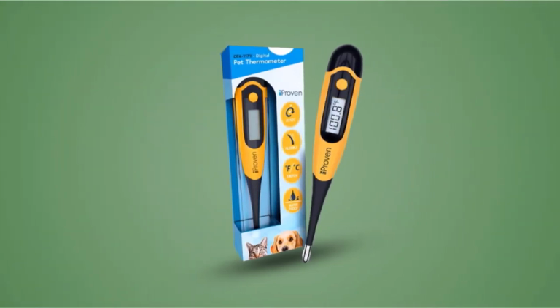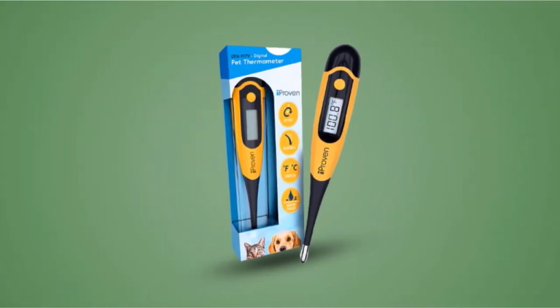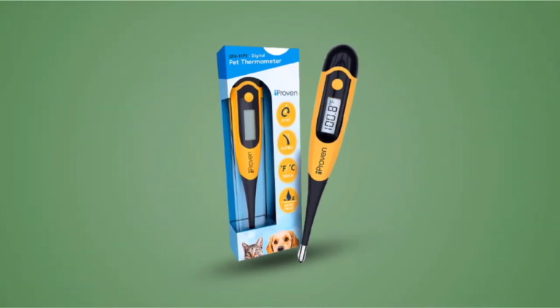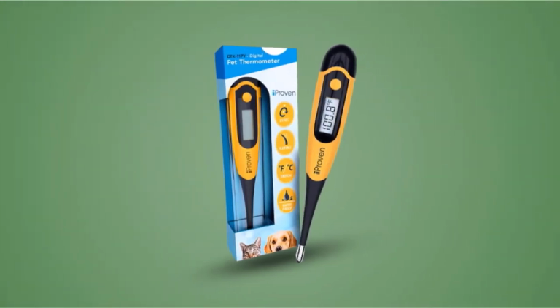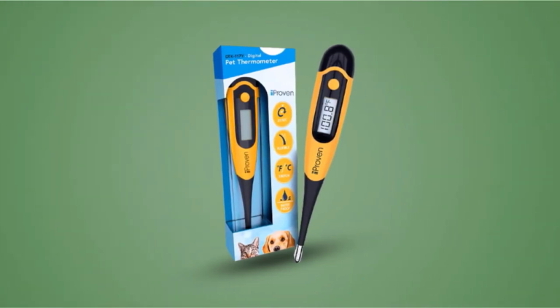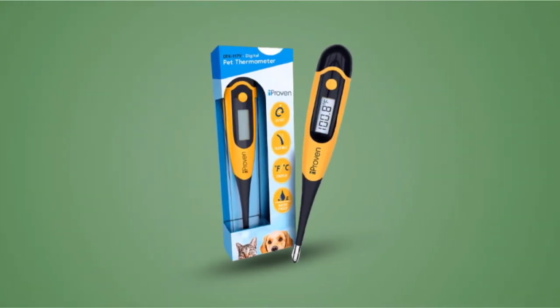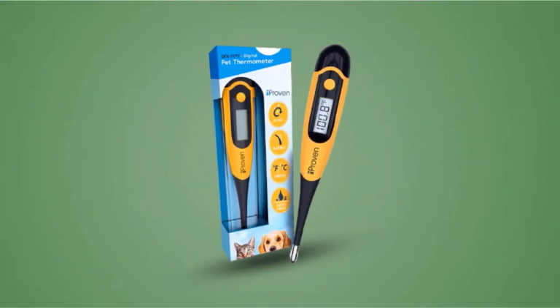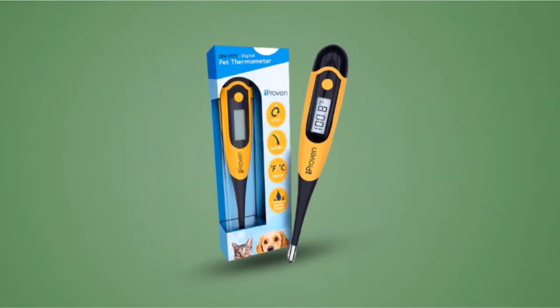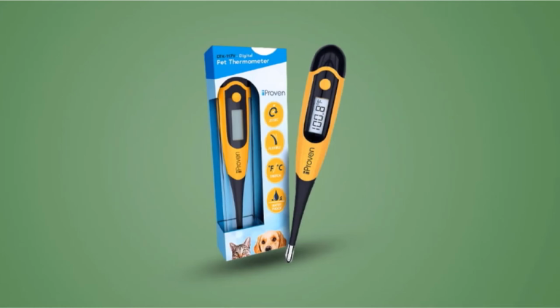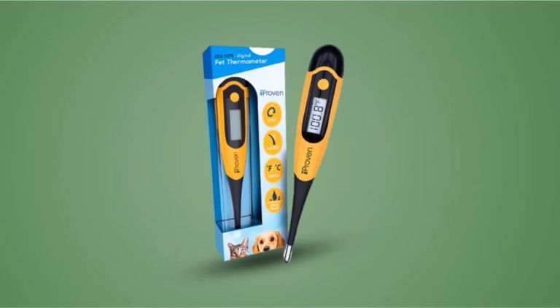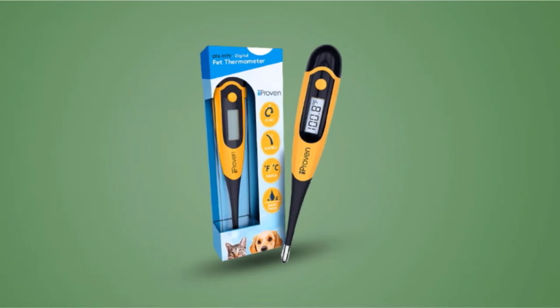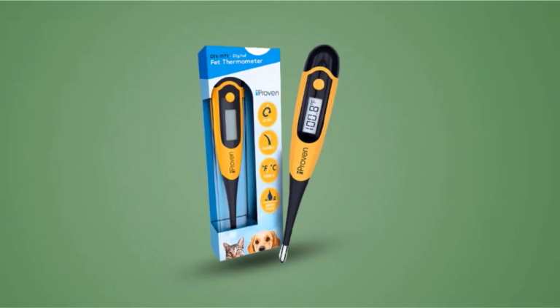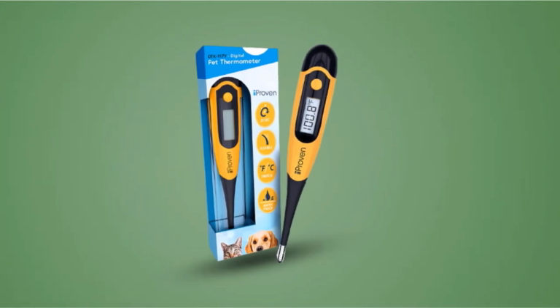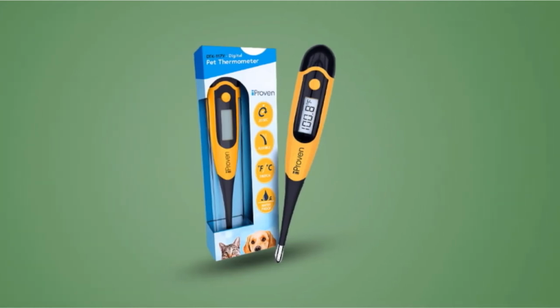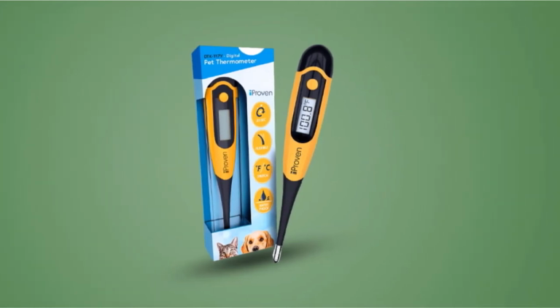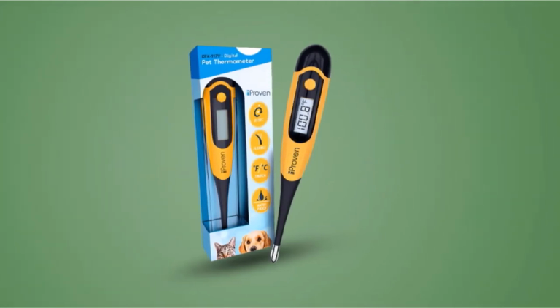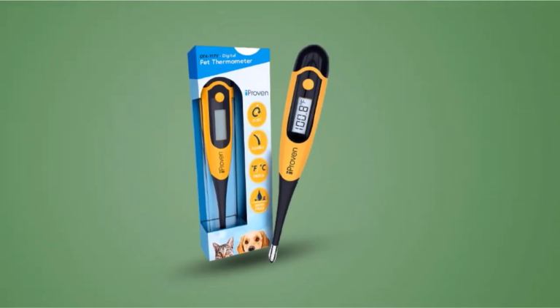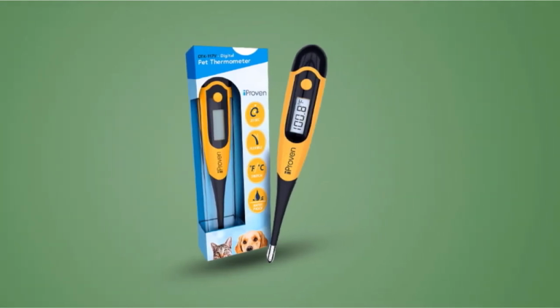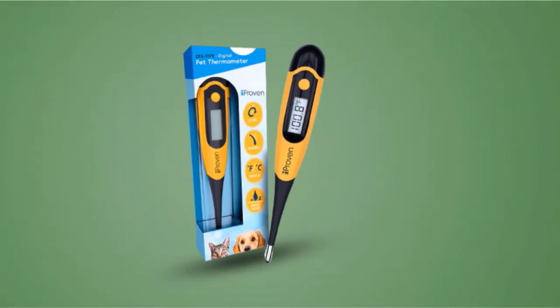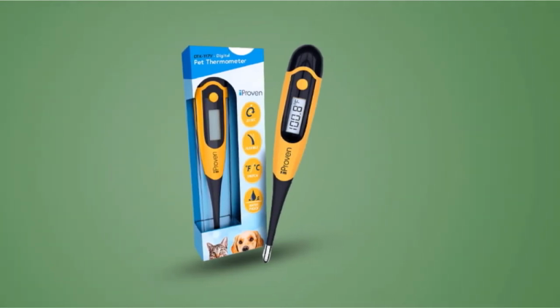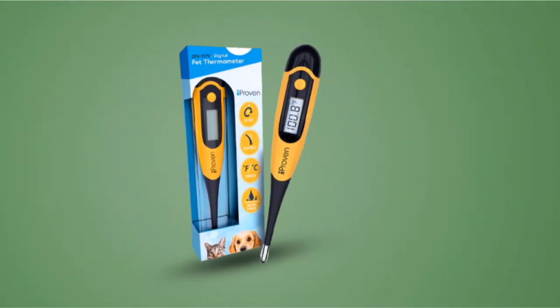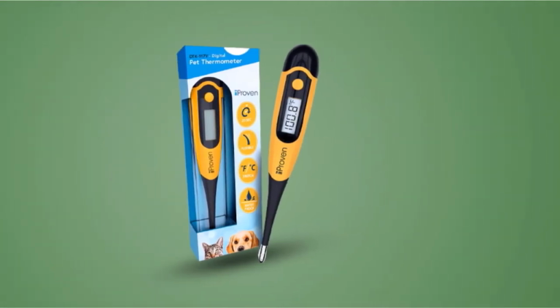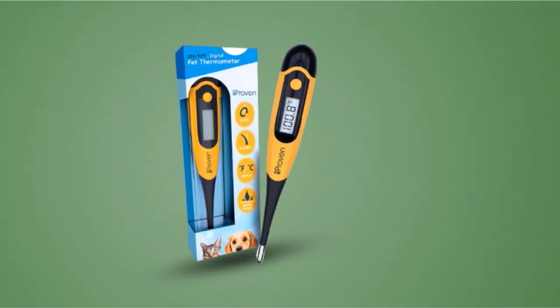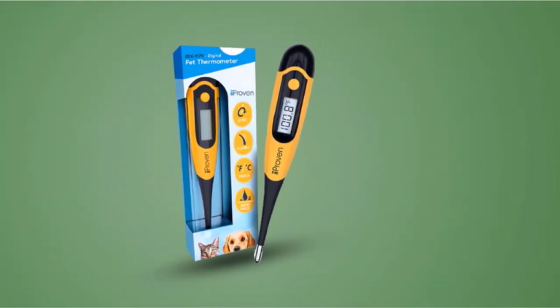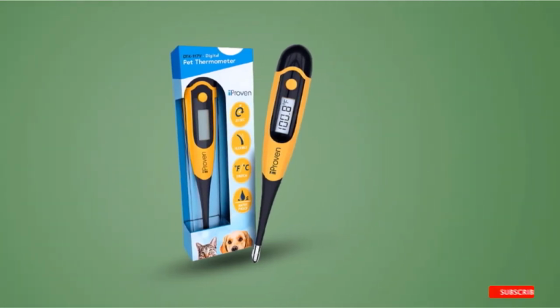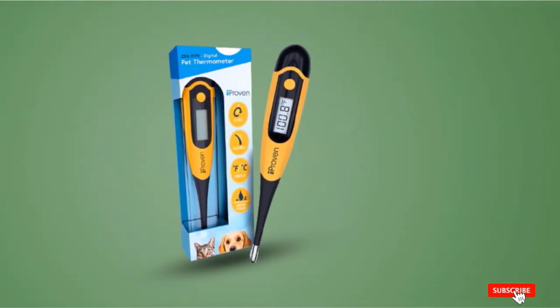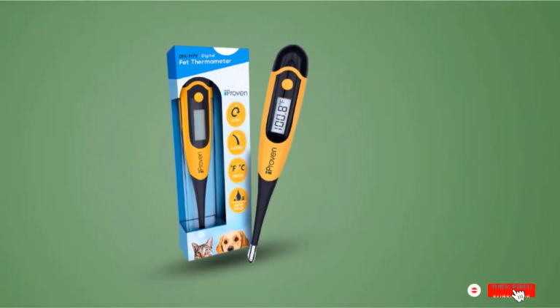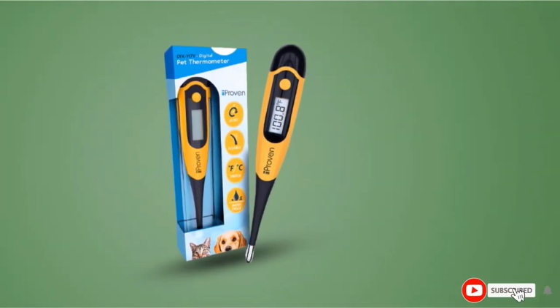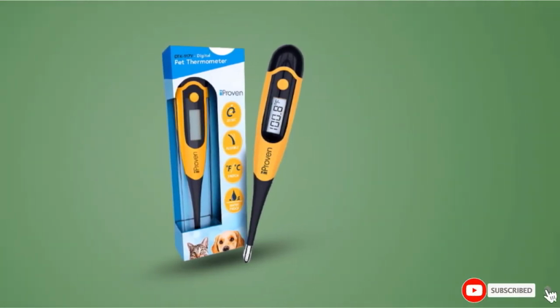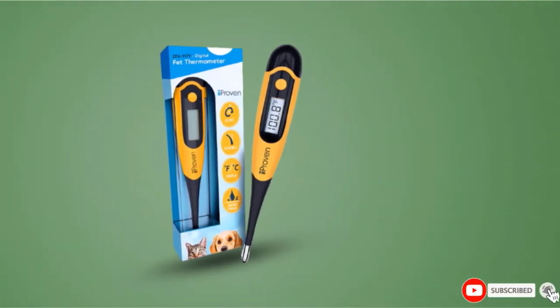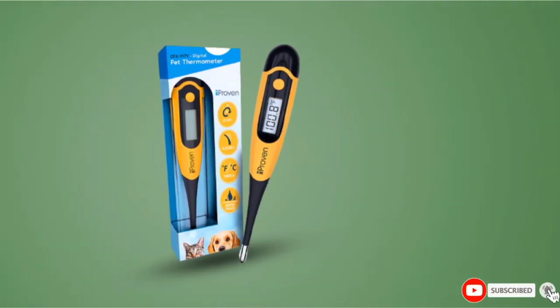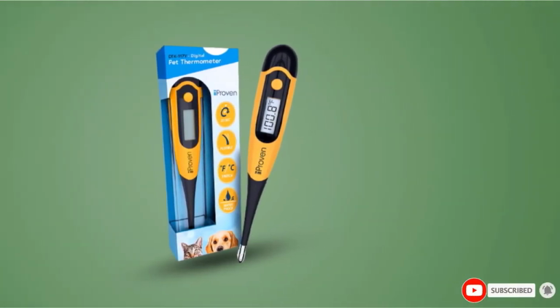The only downside is that batteries do need to be changed often, but at least the product comes with batteries included.